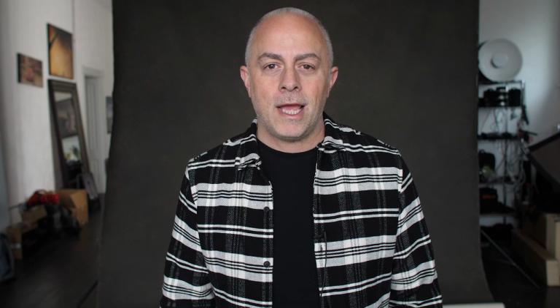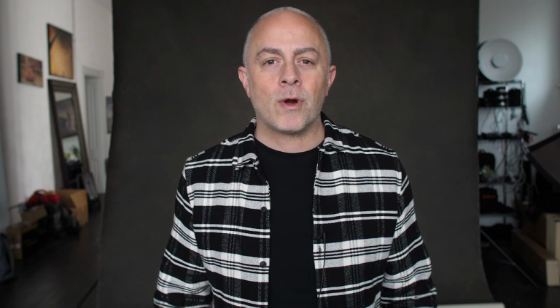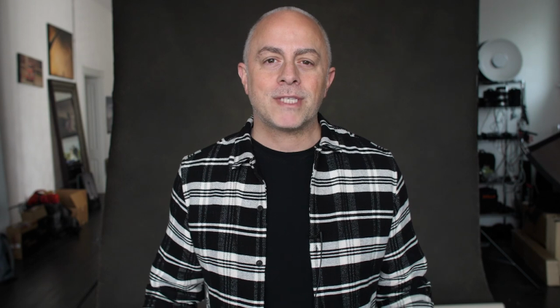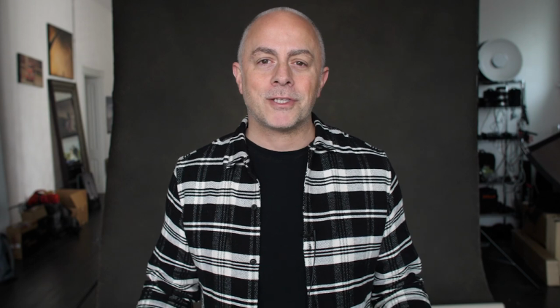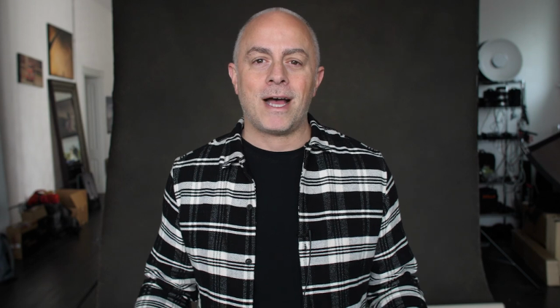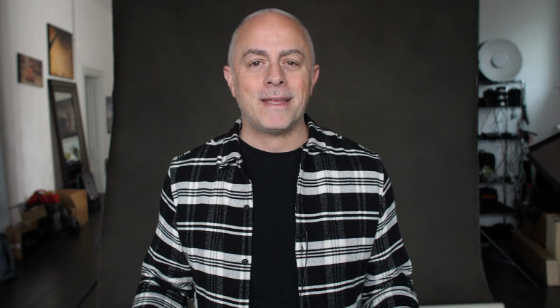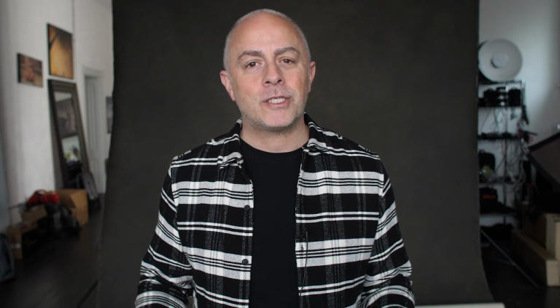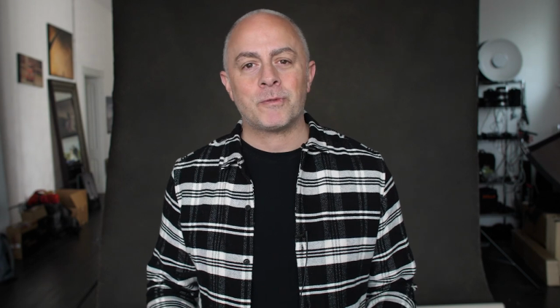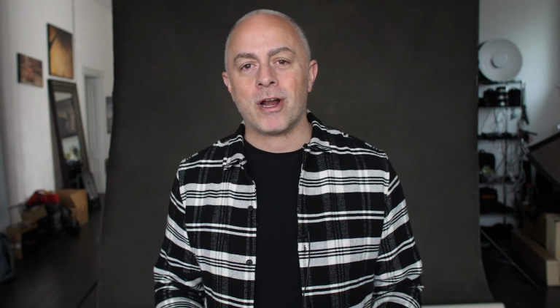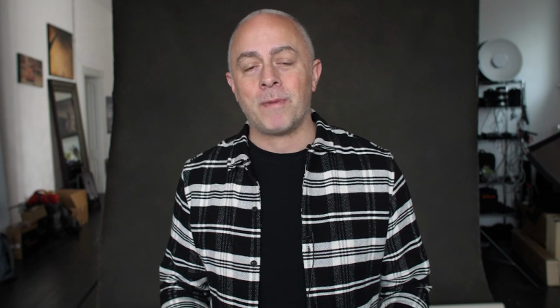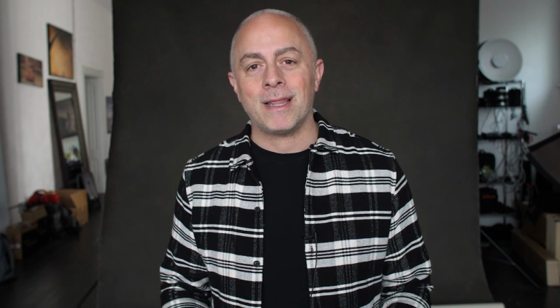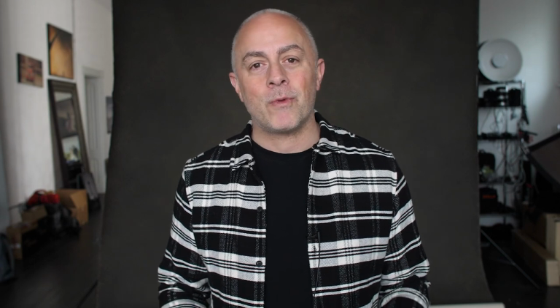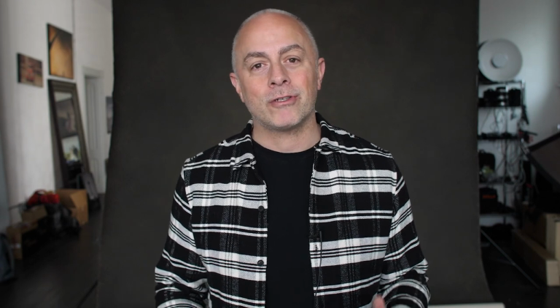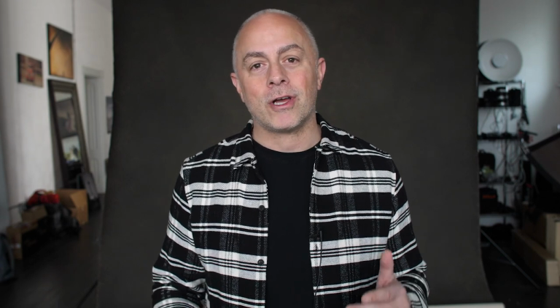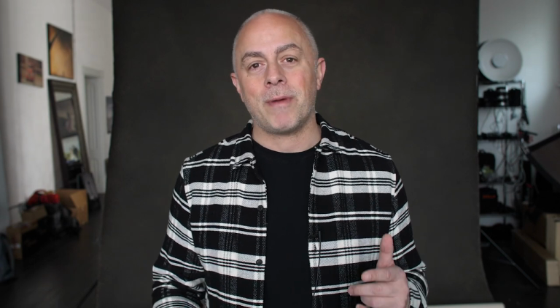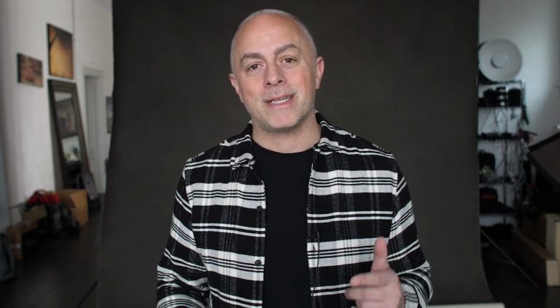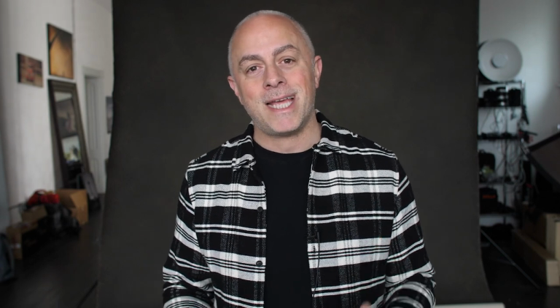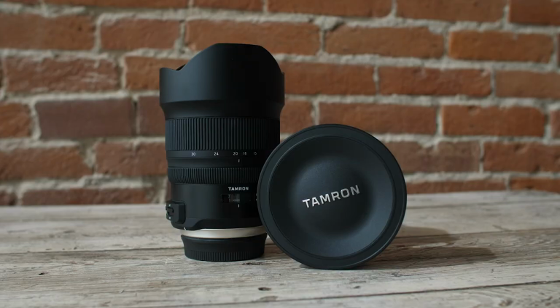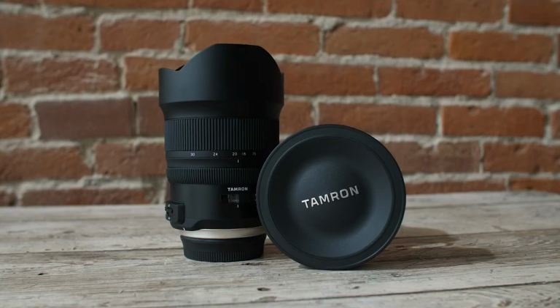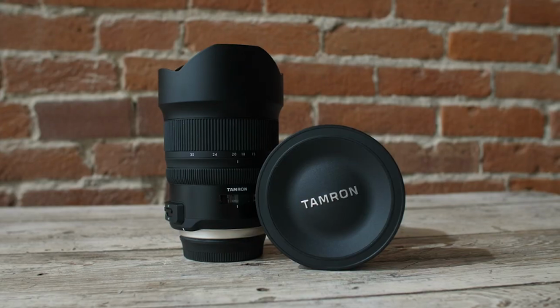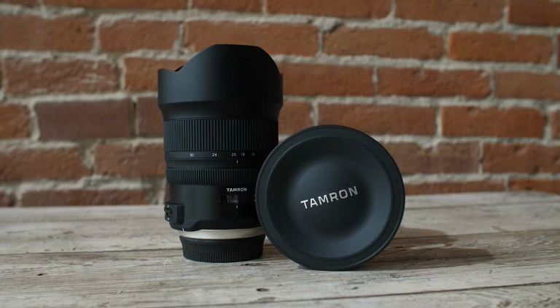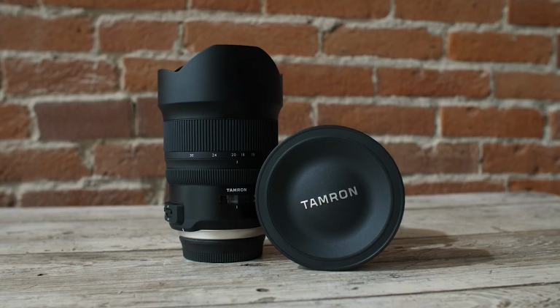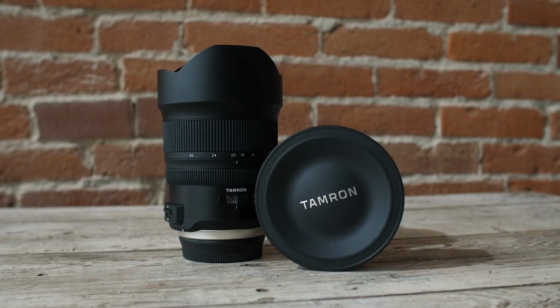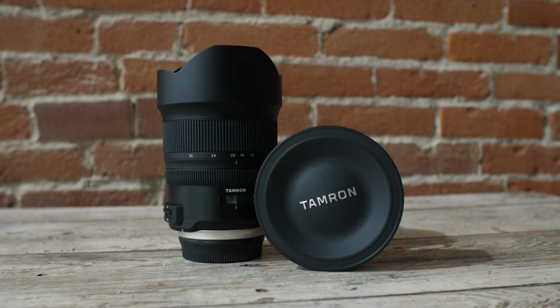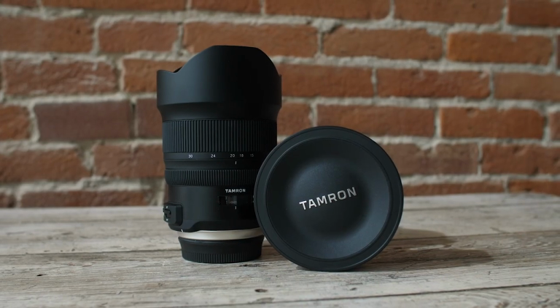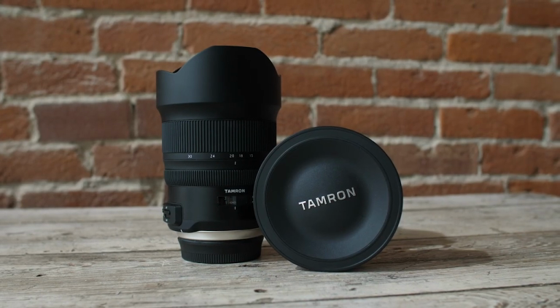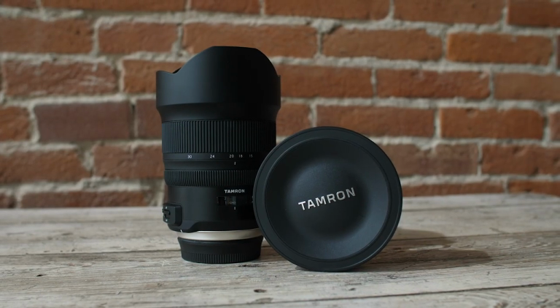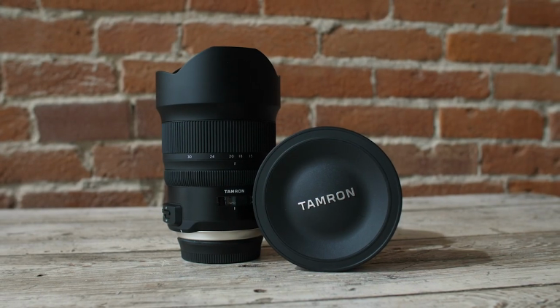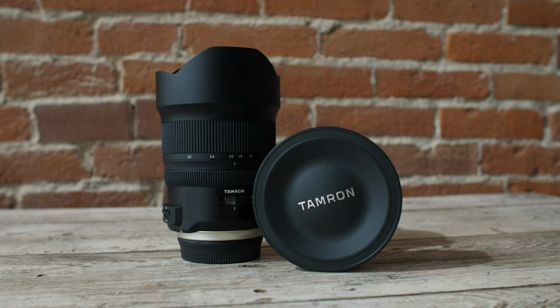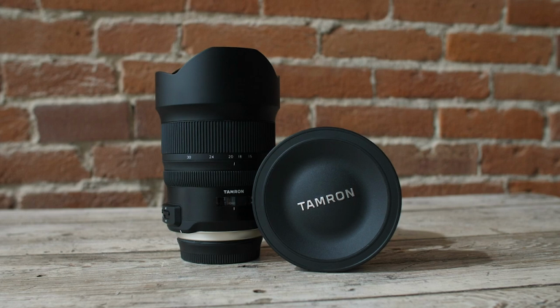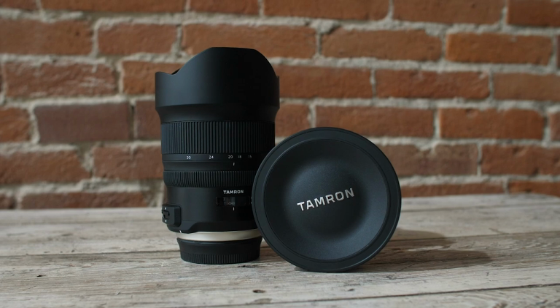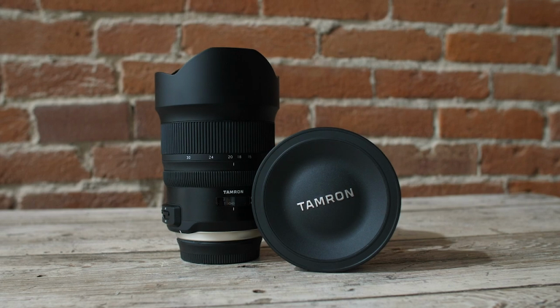Hey everyone, I'm Sal Sincotta and in this month's product spotlight, we are talking about the Tamron 15-30 2.8 lens.